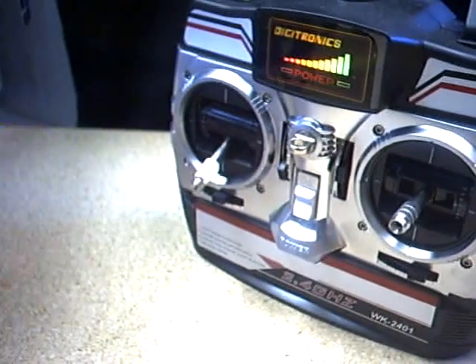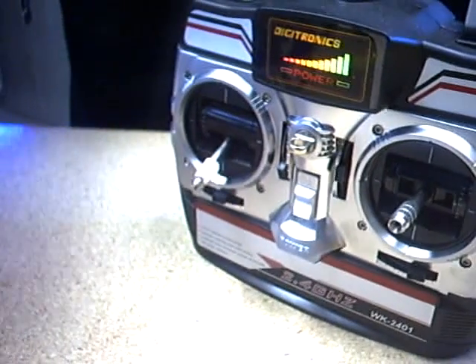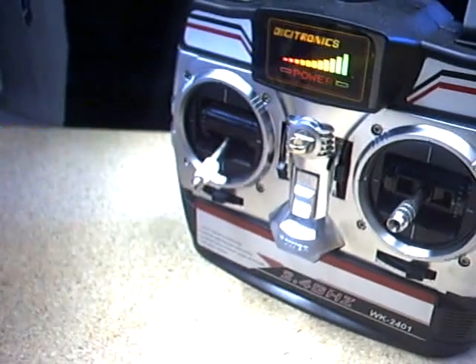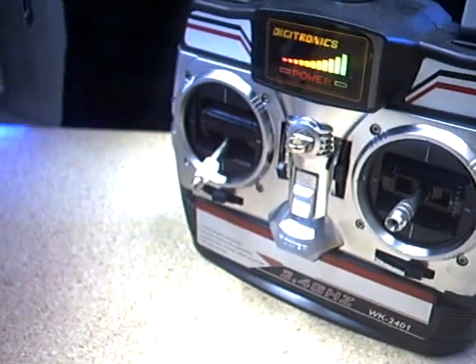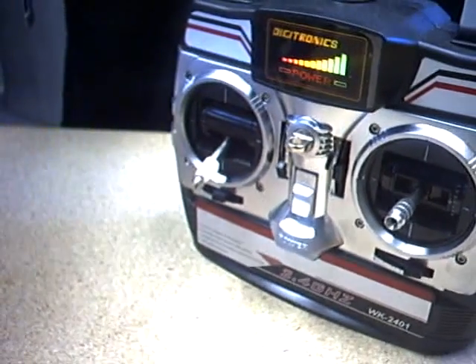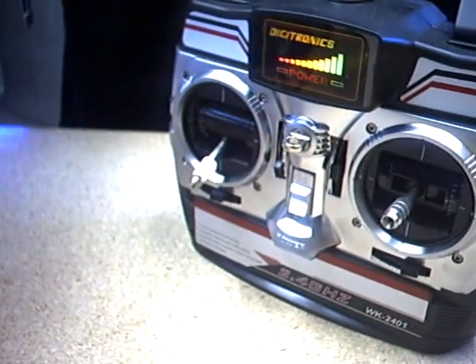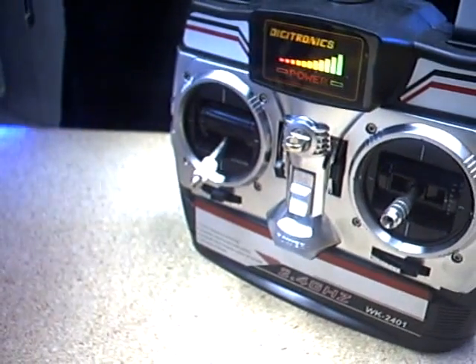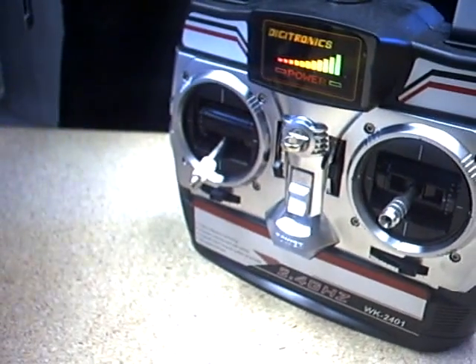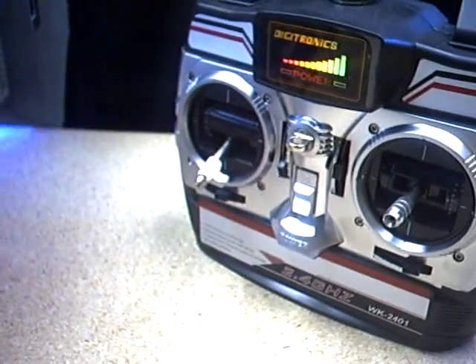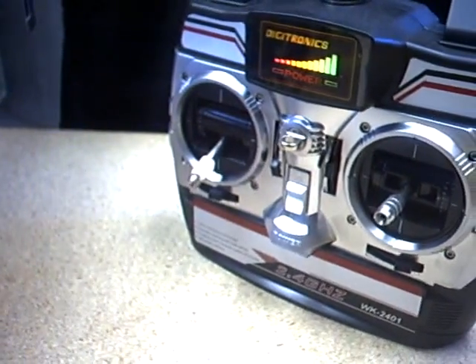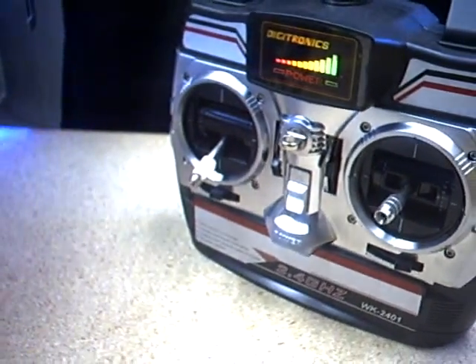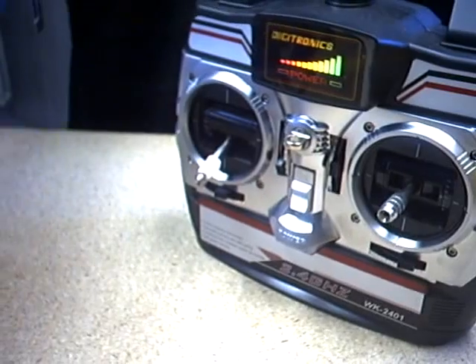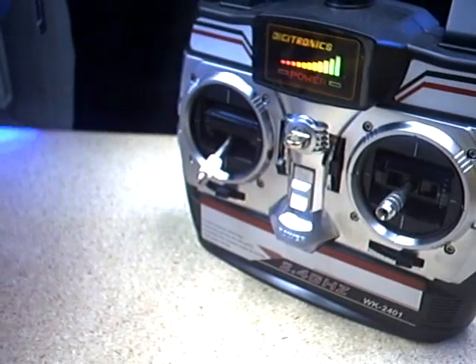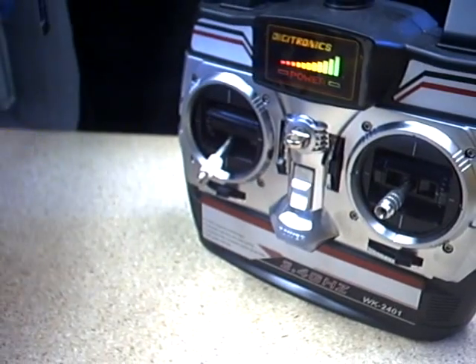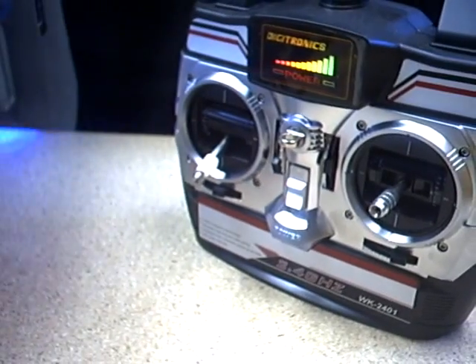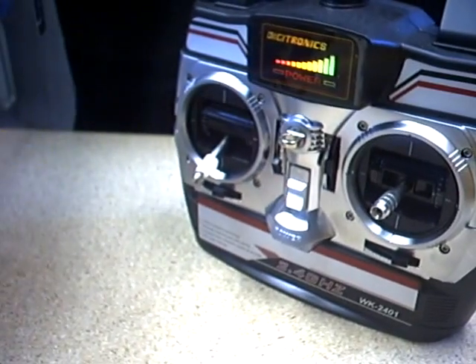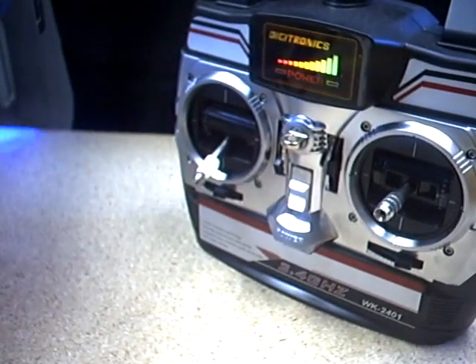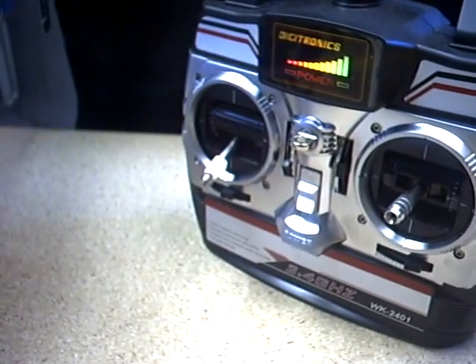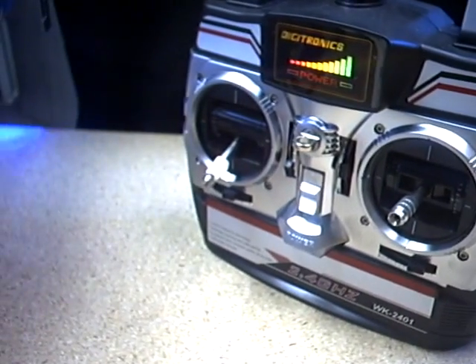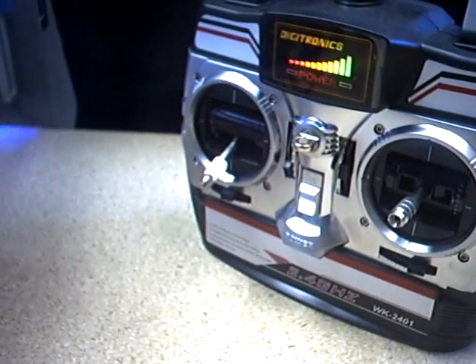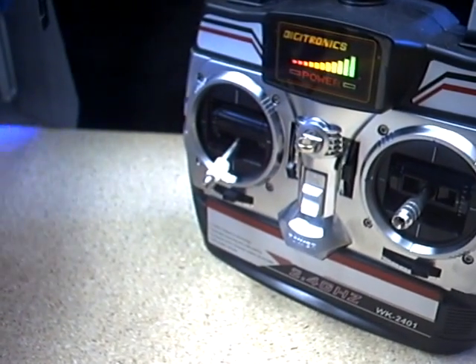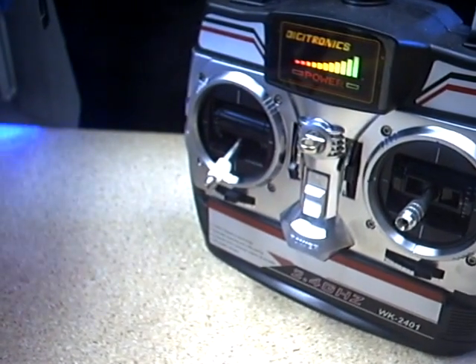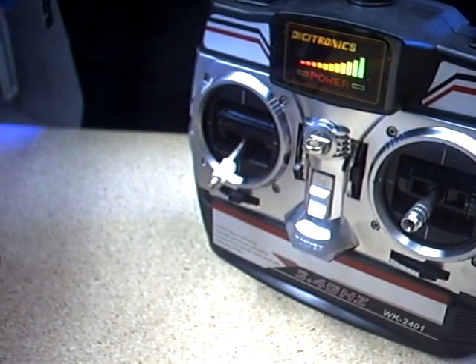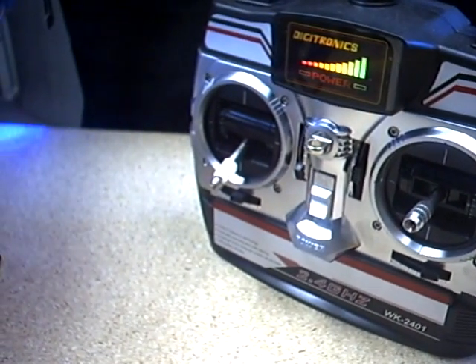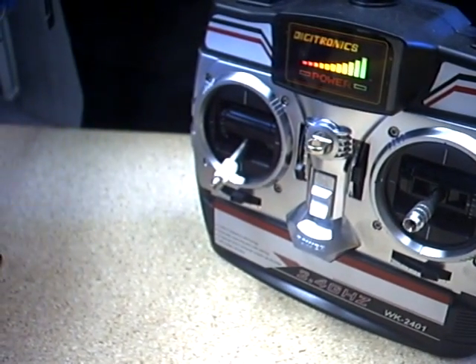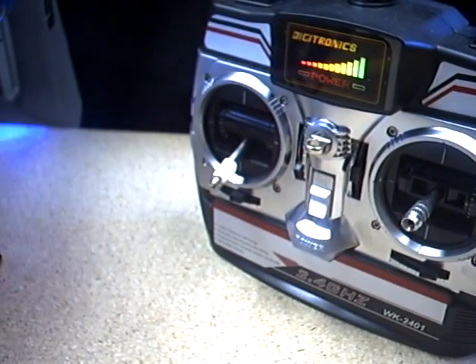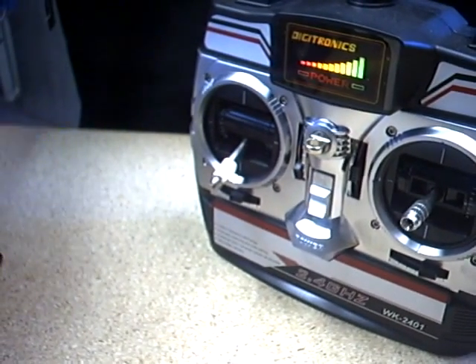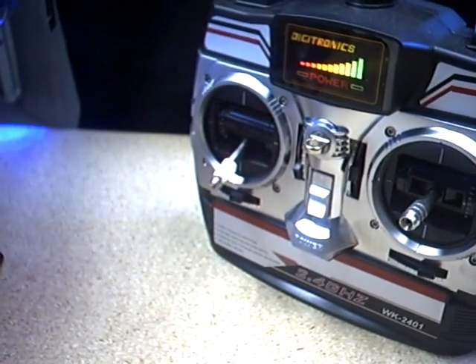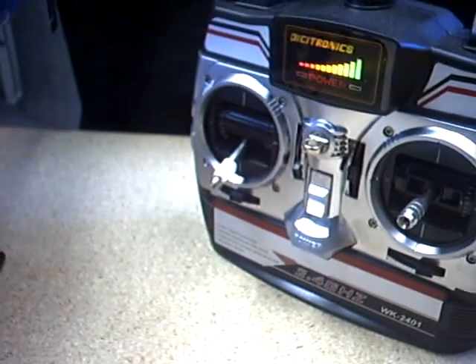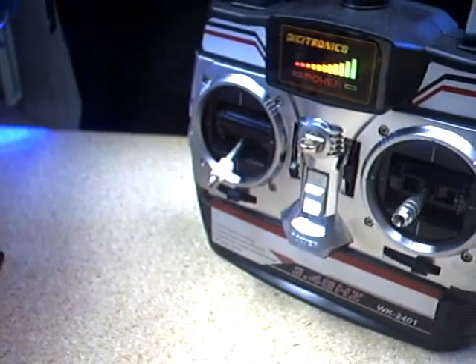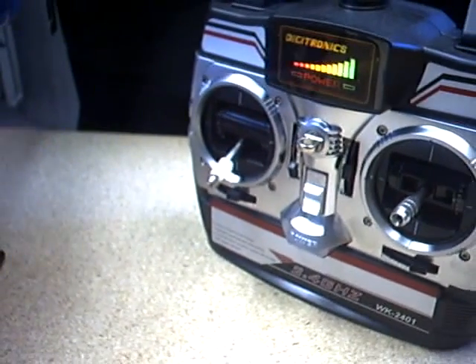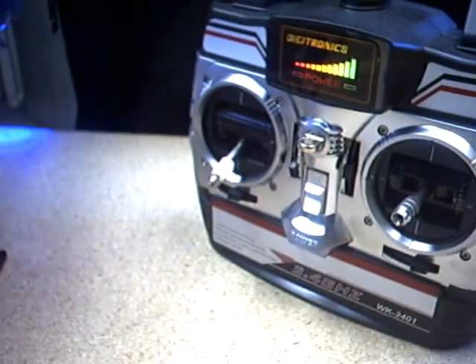Now let's go outside and do a little demo test on the helicopters.